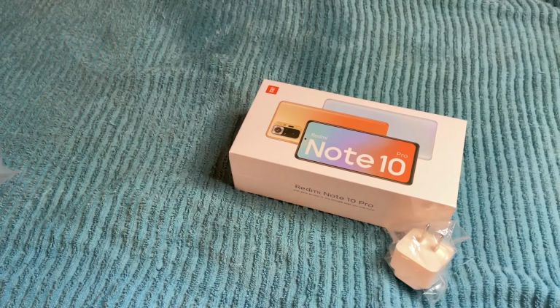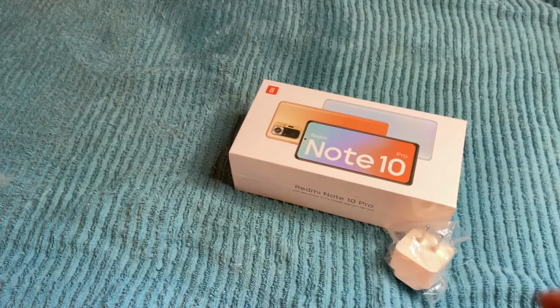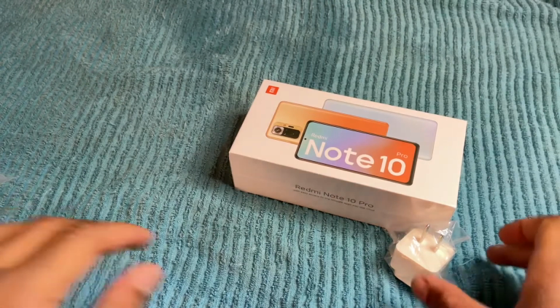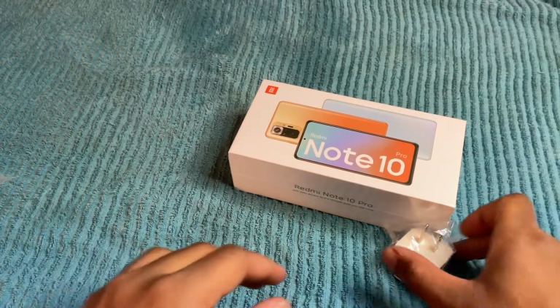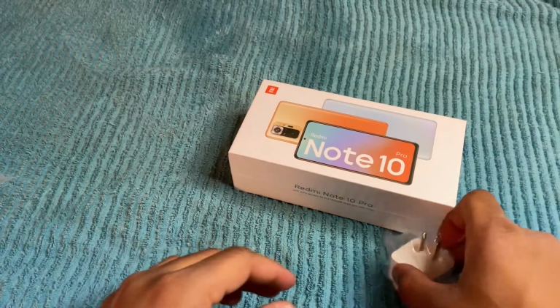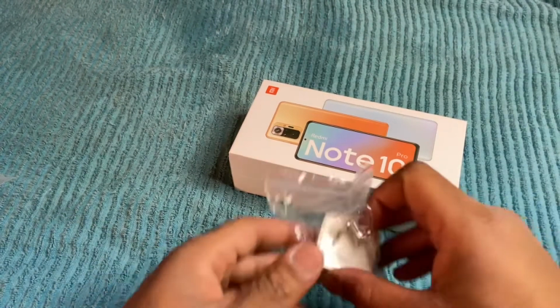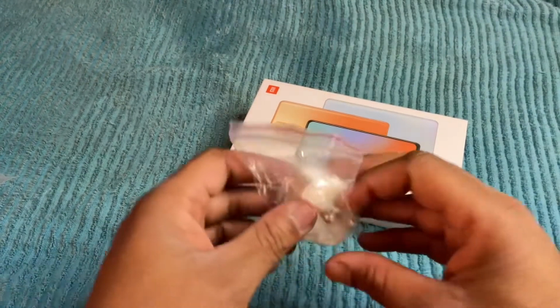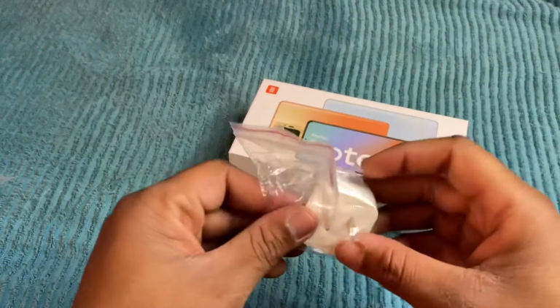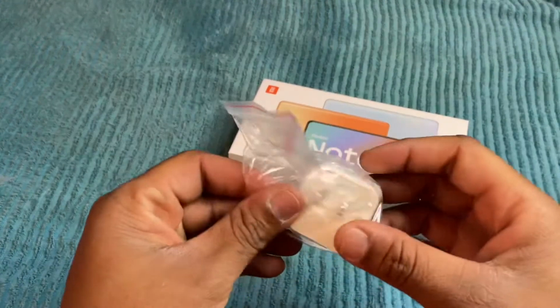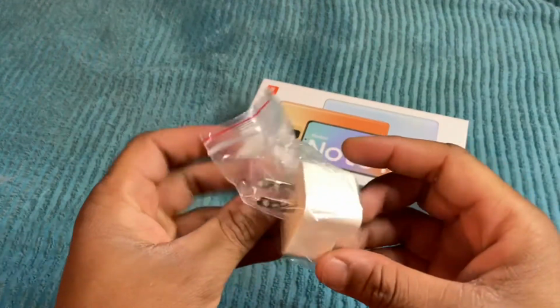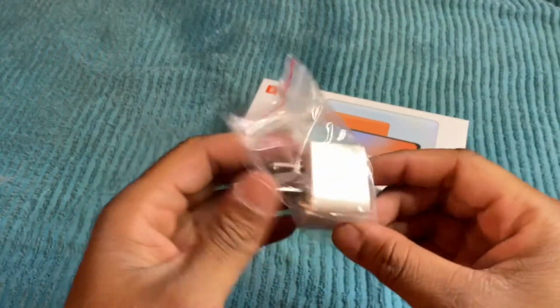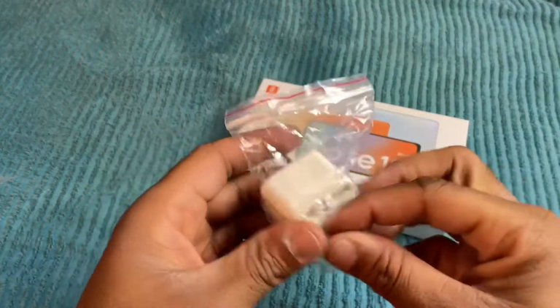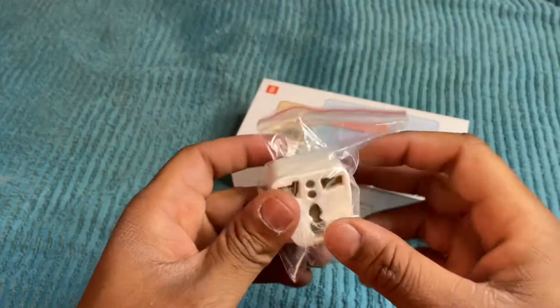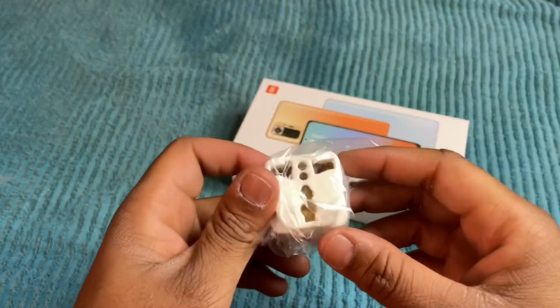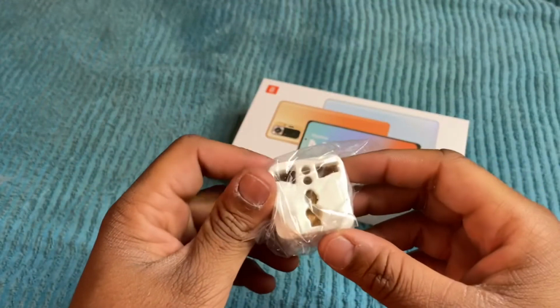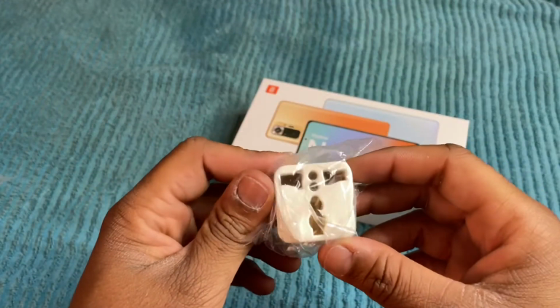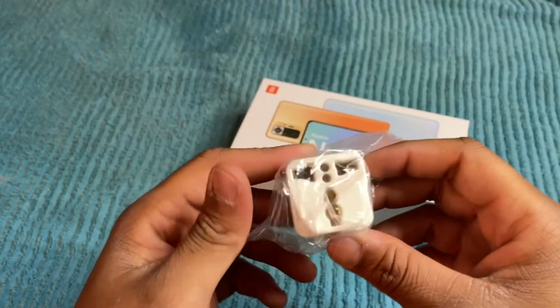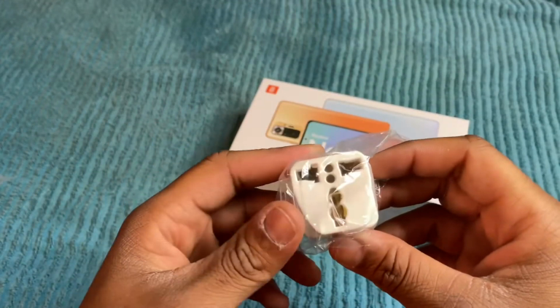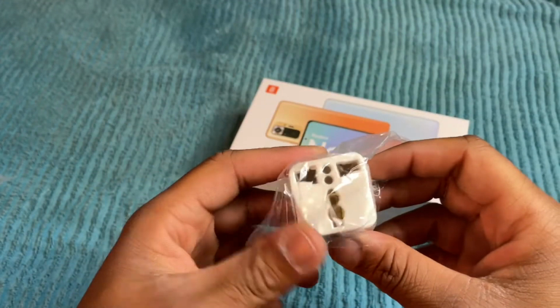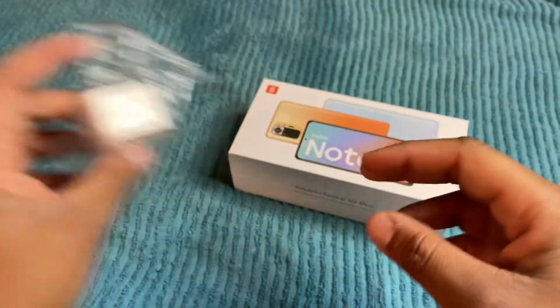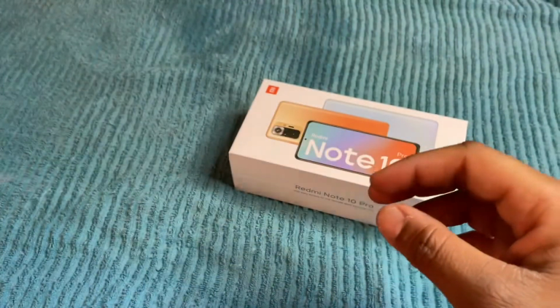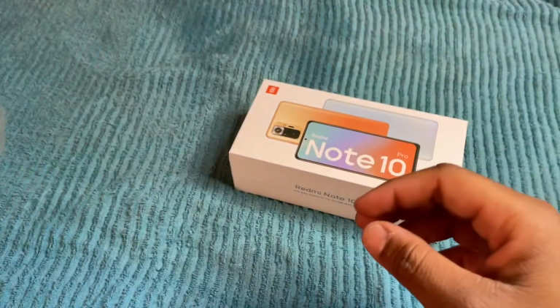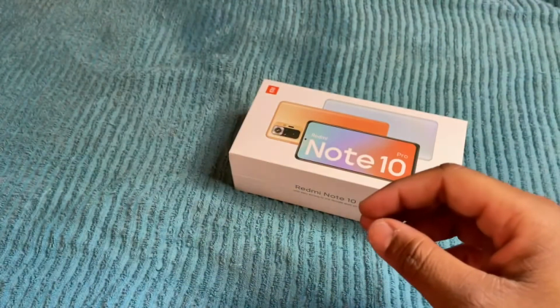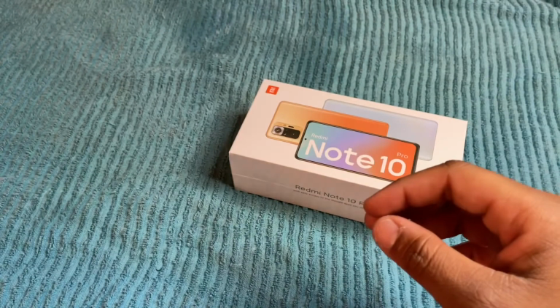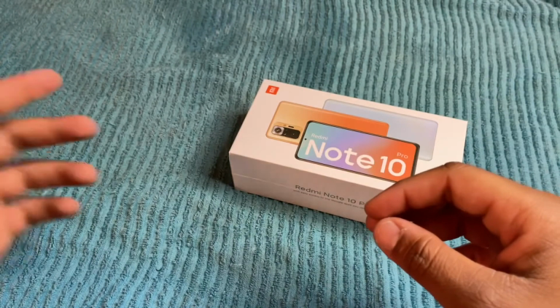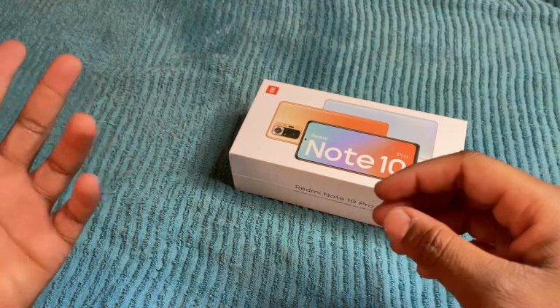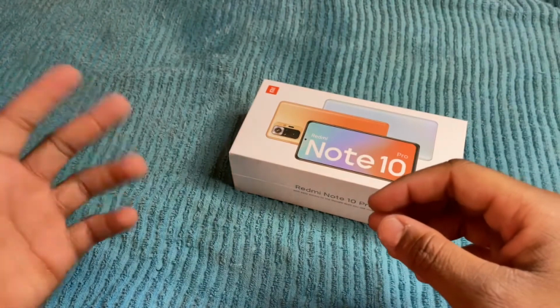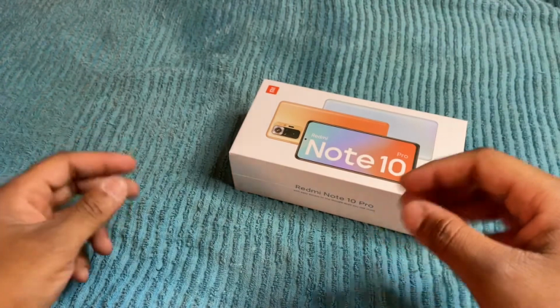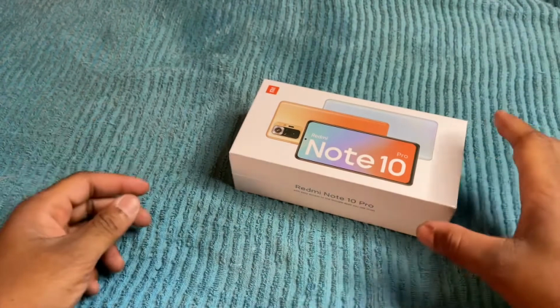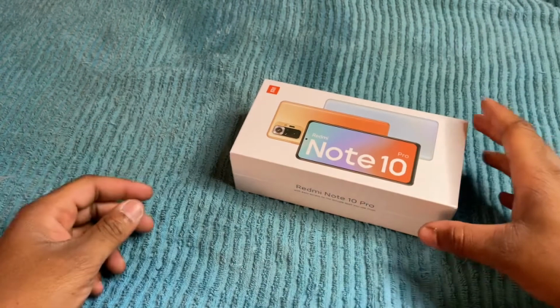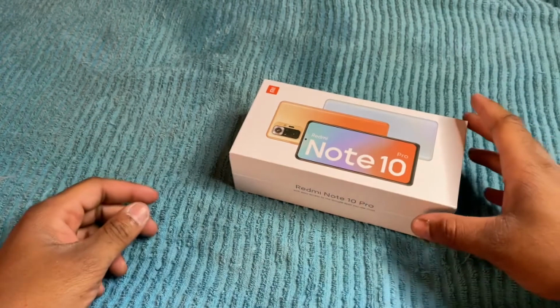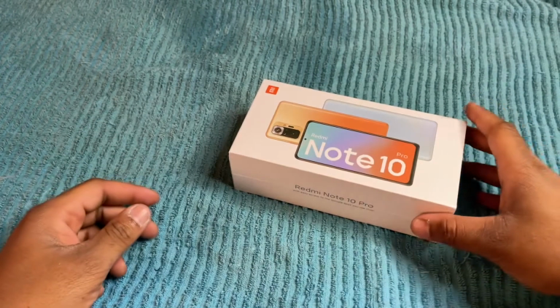So you get that, and then you also have the European charger brick. I just went ahead and picked this up.